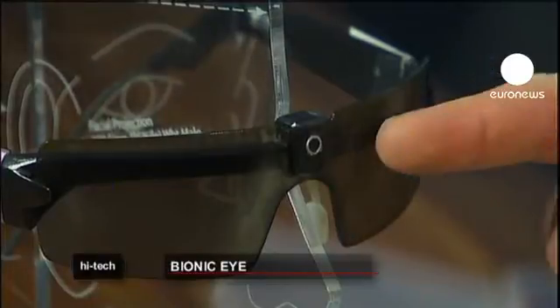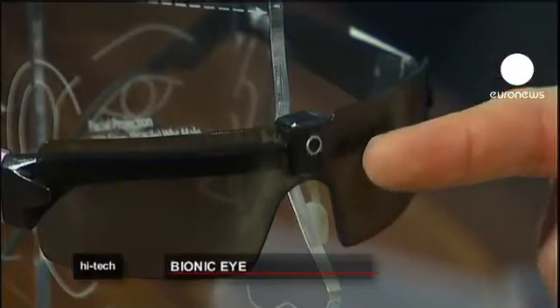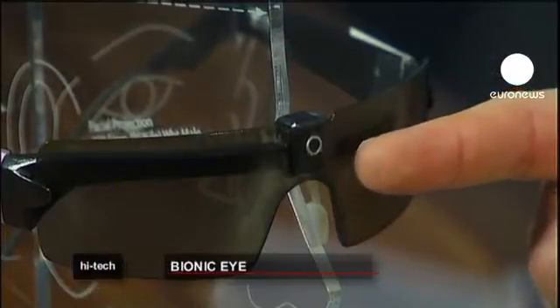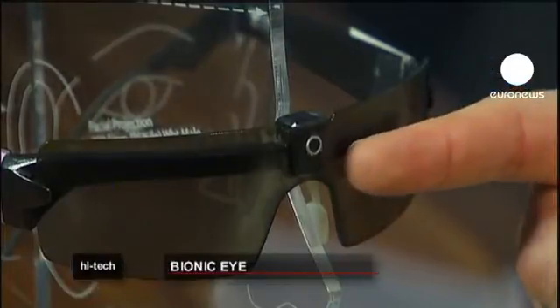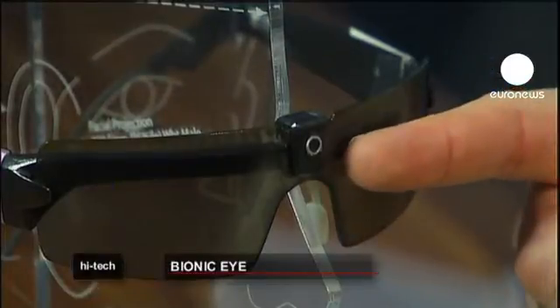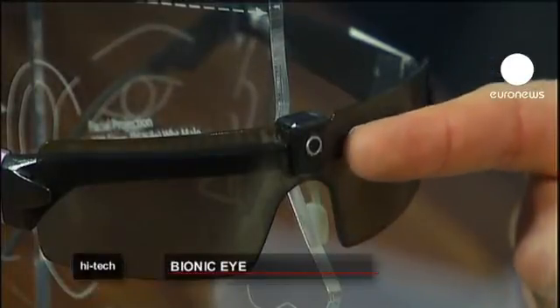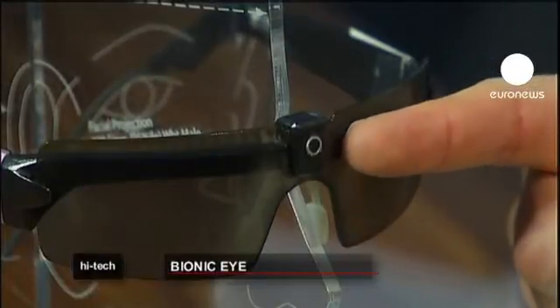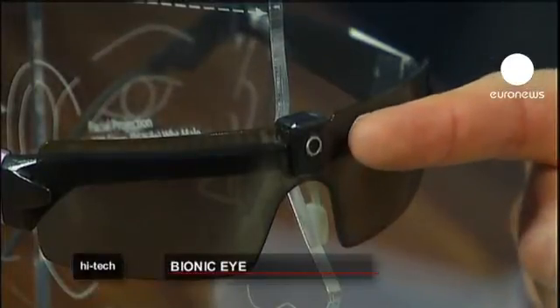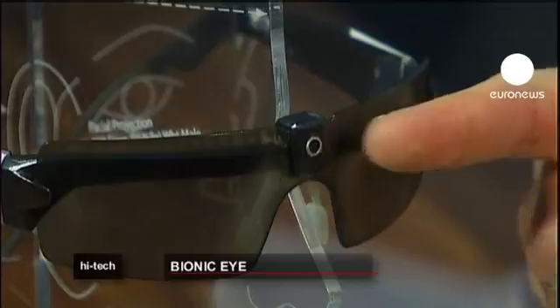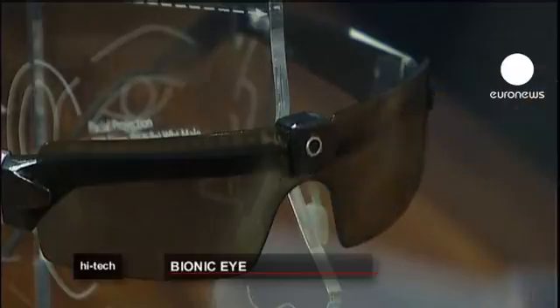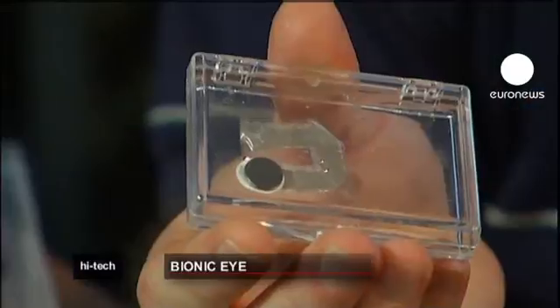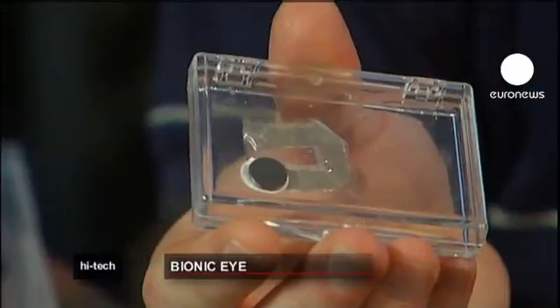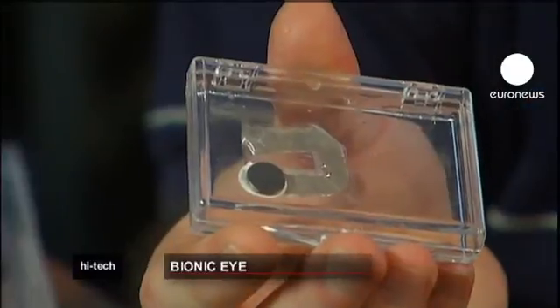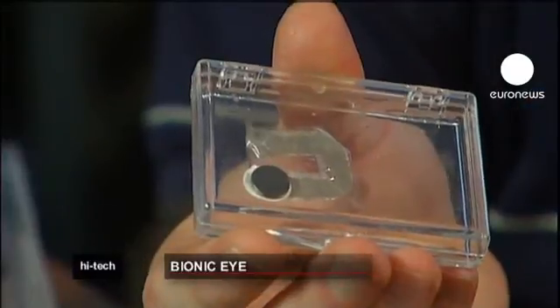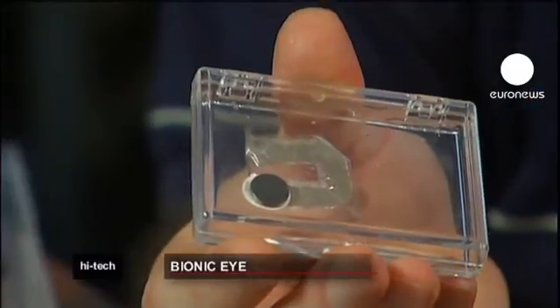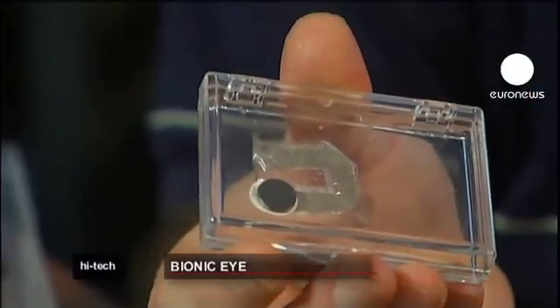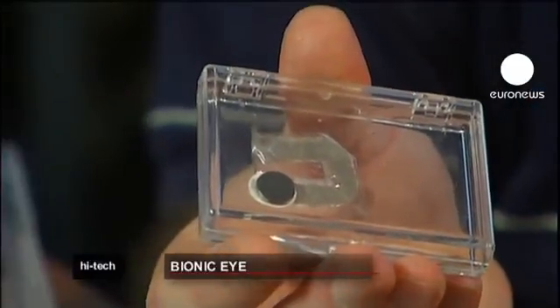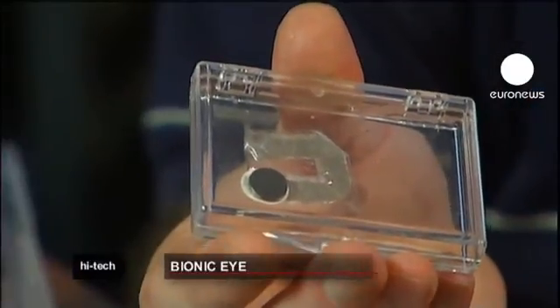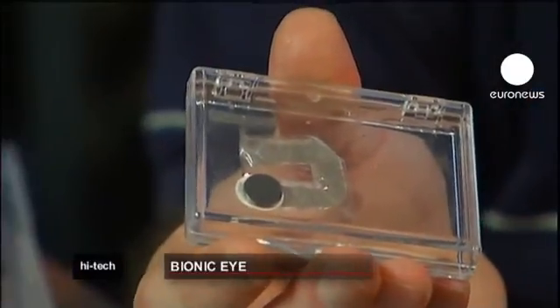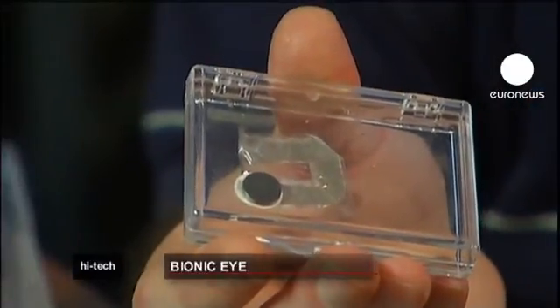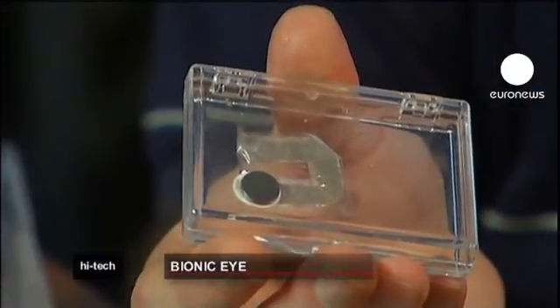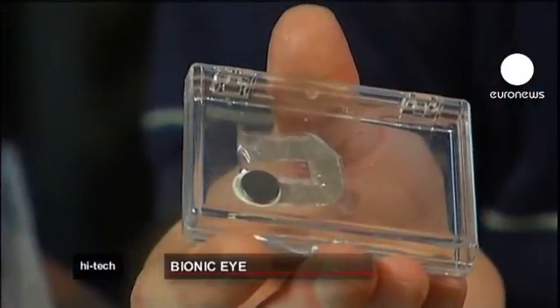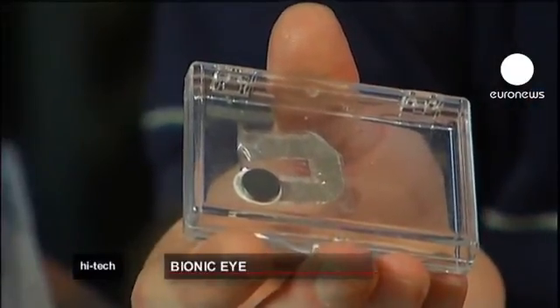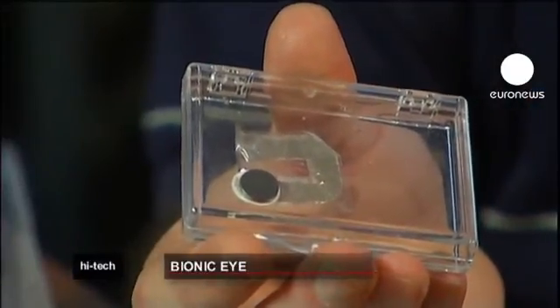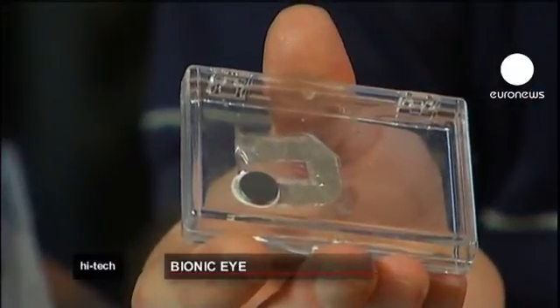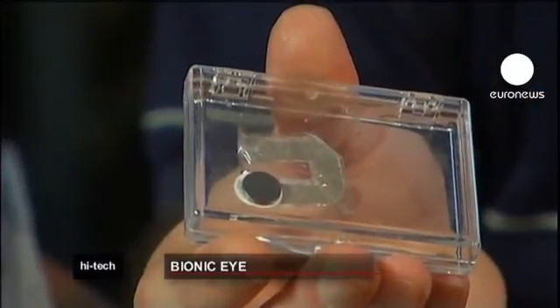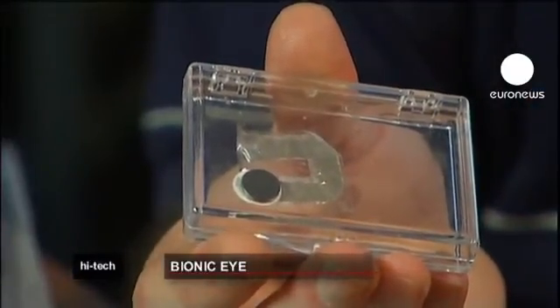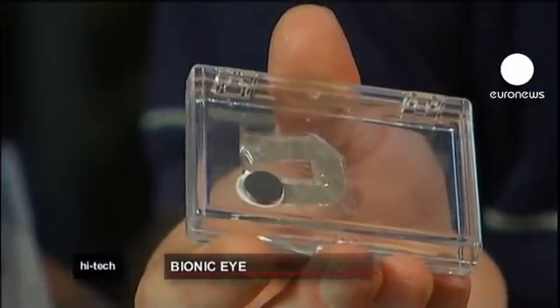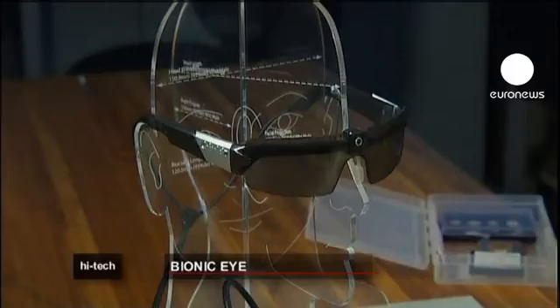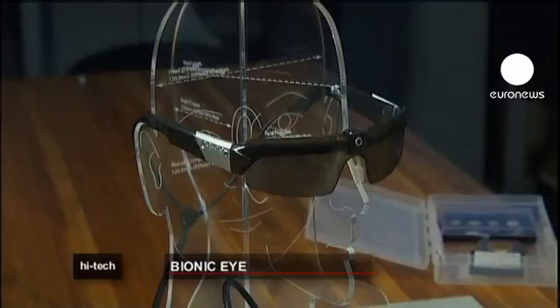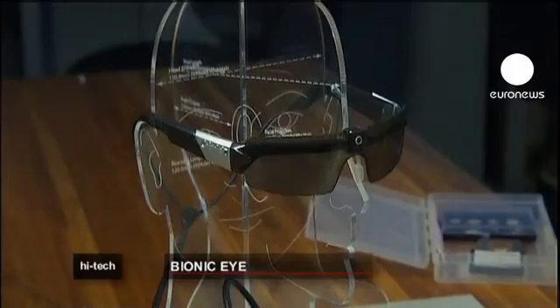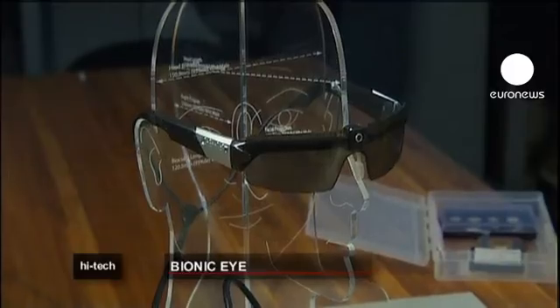A small camera embedded in a pair of spectacles captures the image and delivers it to the microchip implanted in the eye.